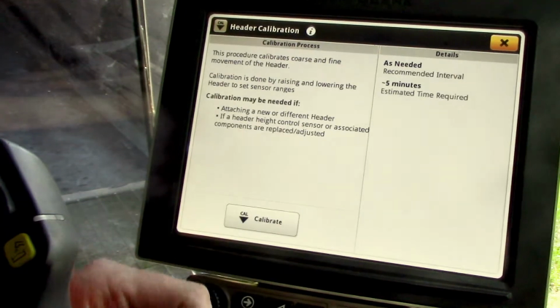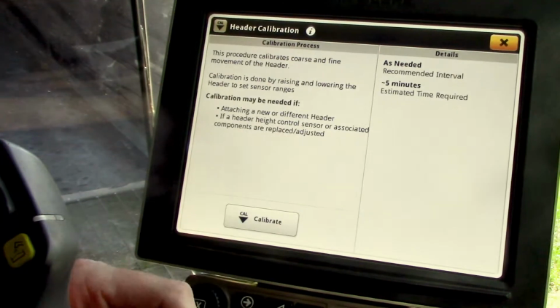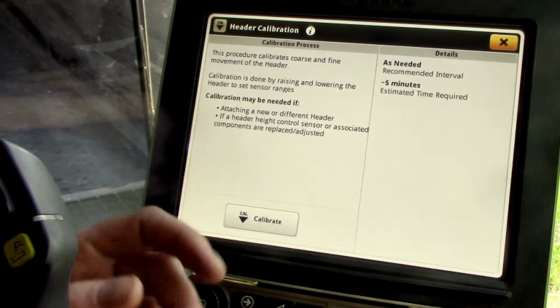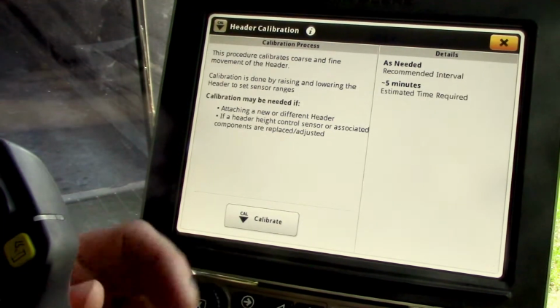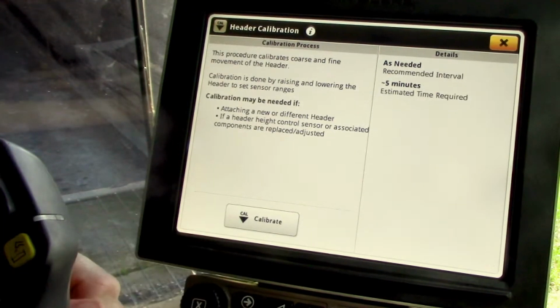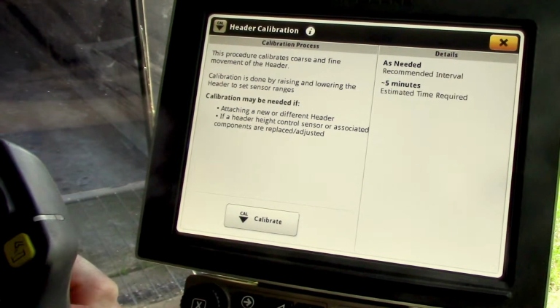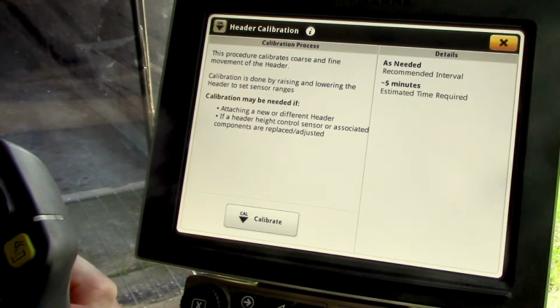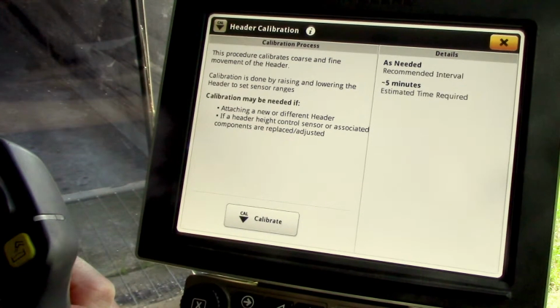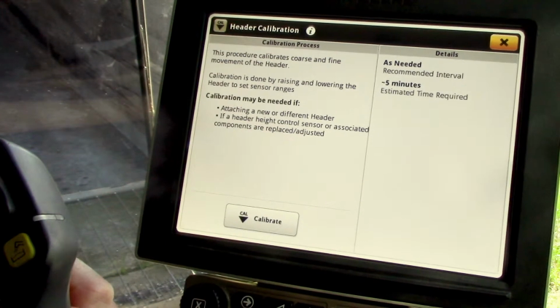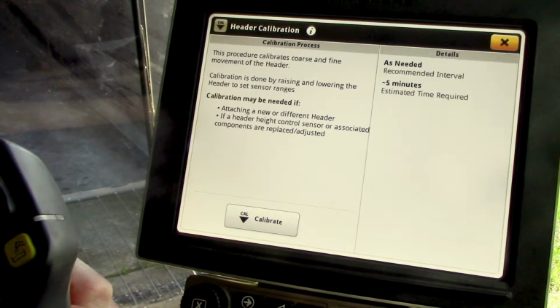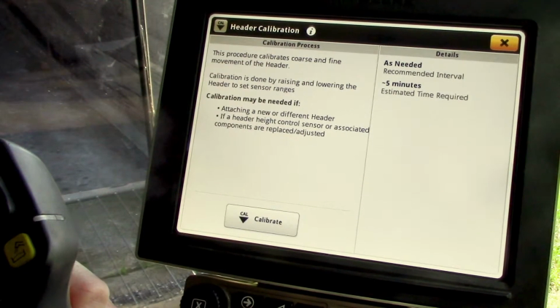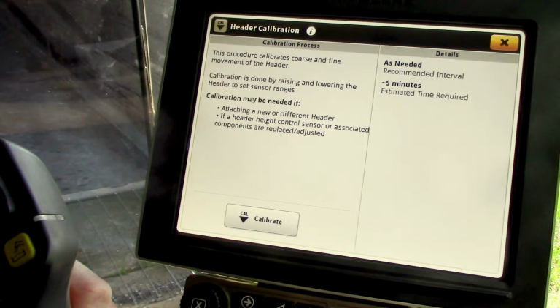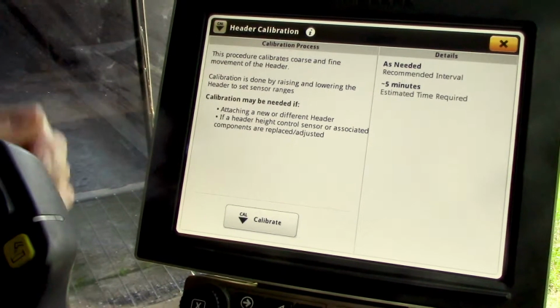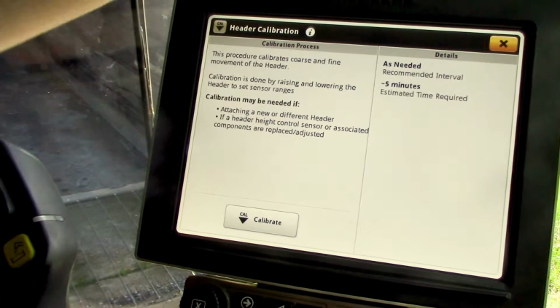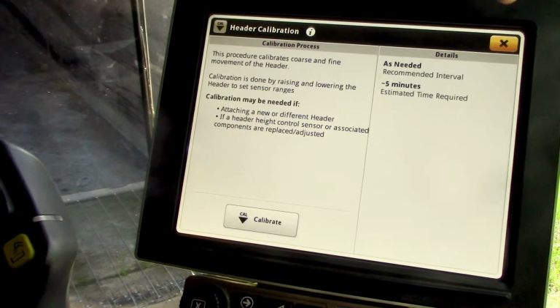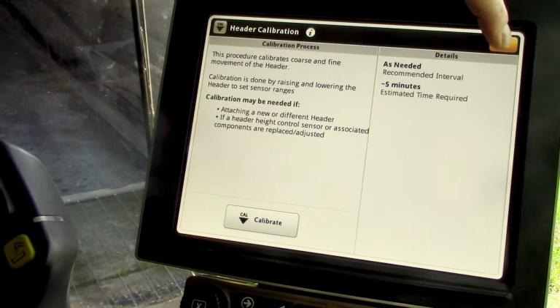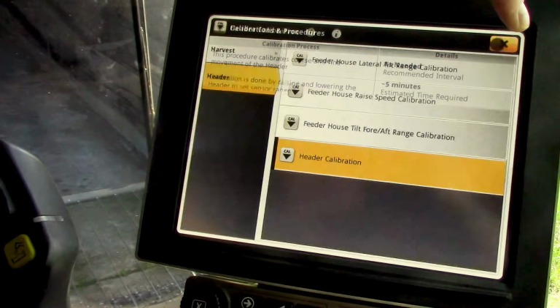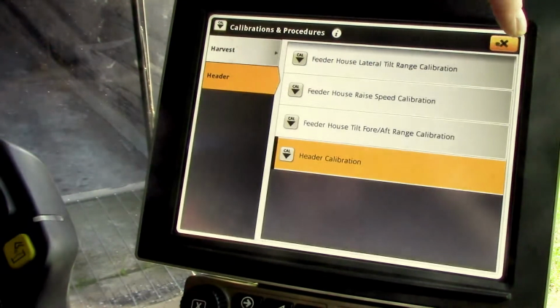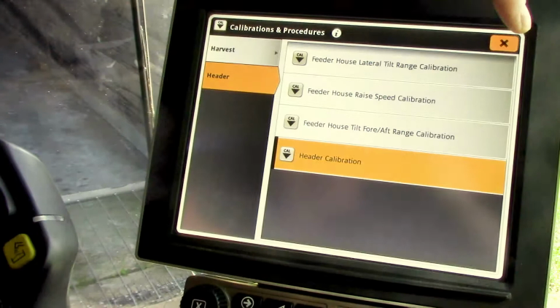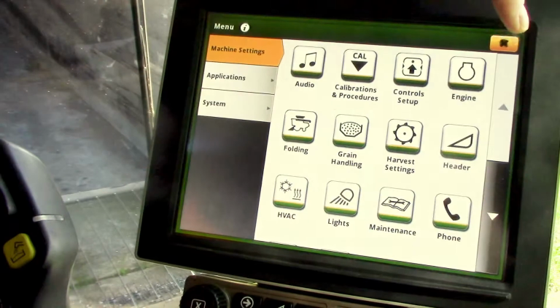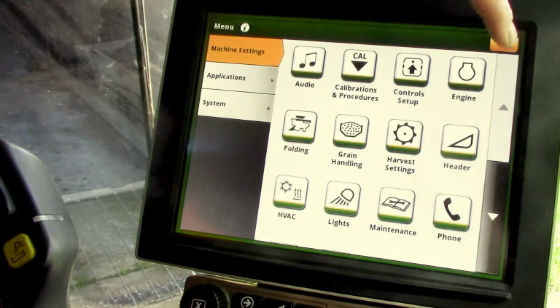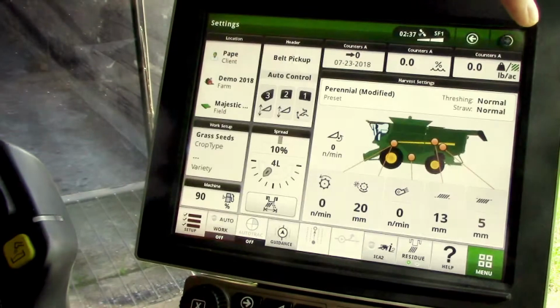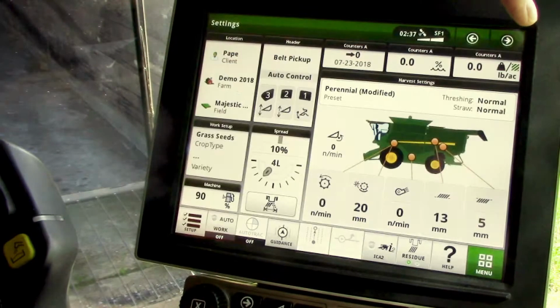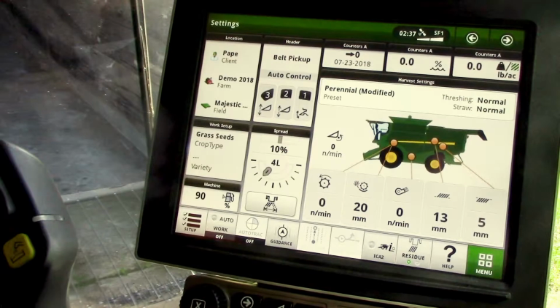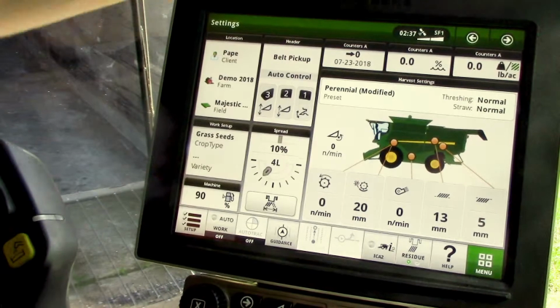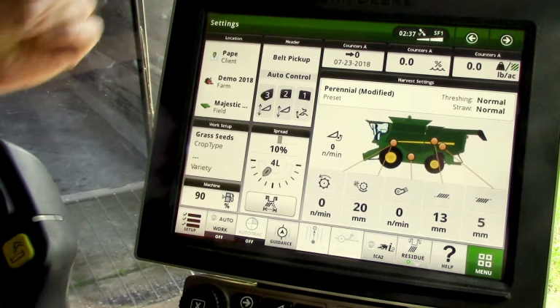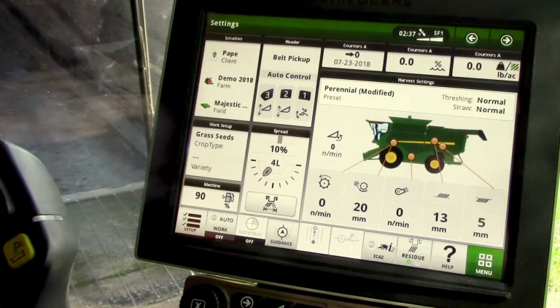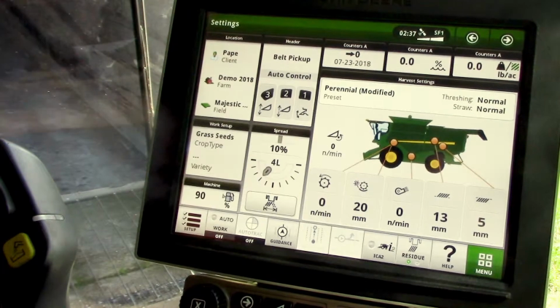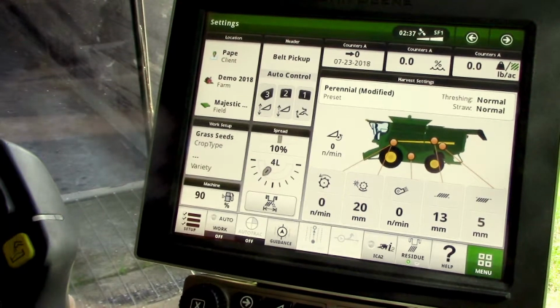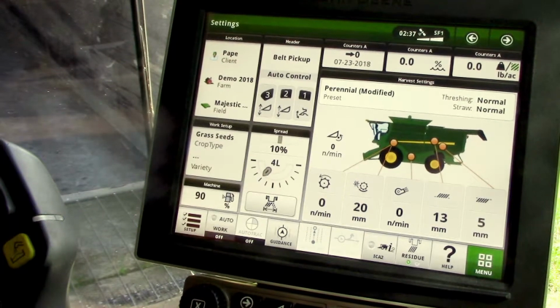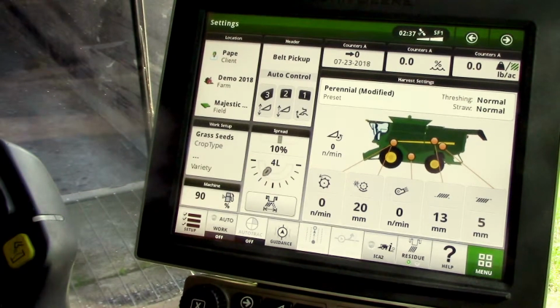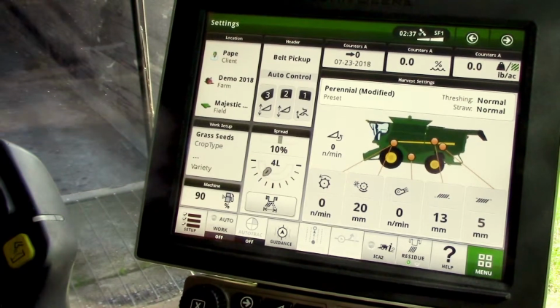And then that's complete as far as the header calibration. Return to your run screen and you're good to go.